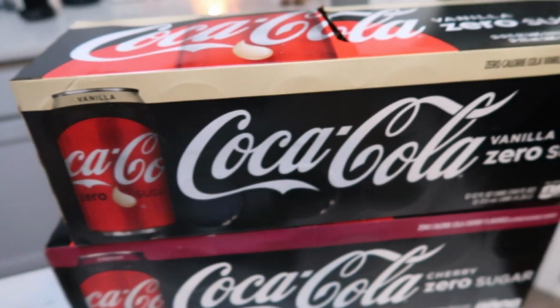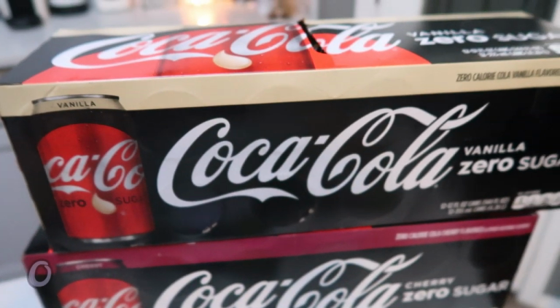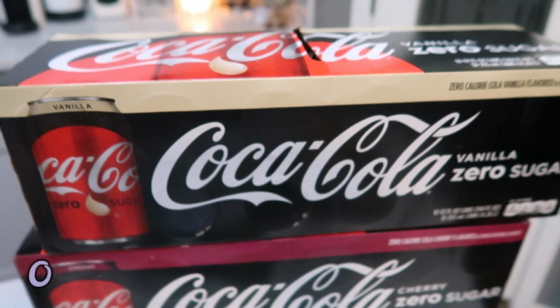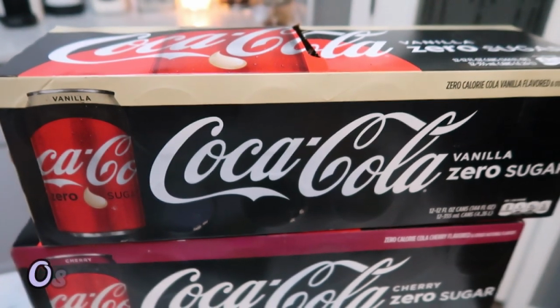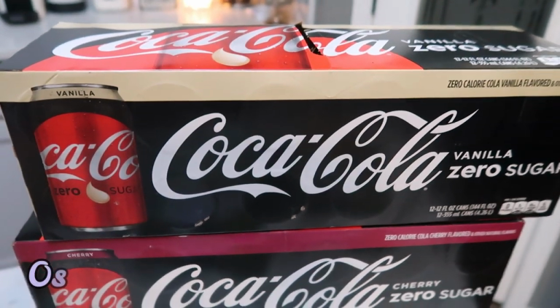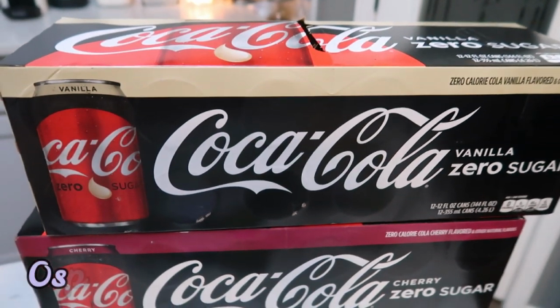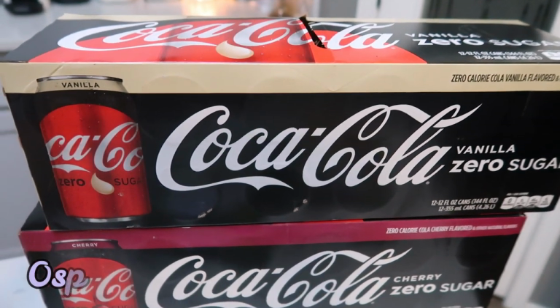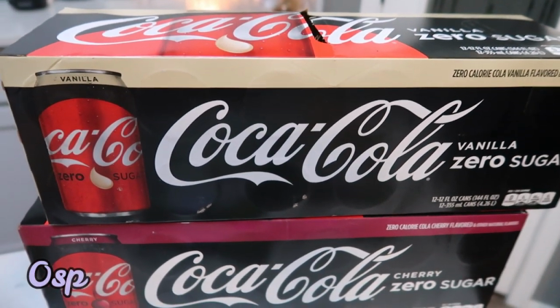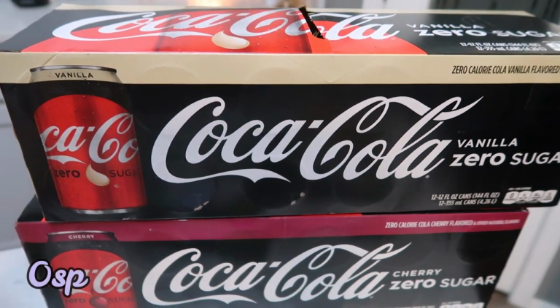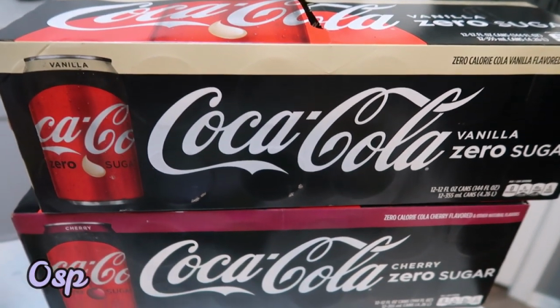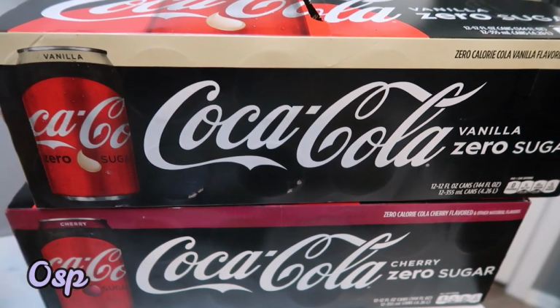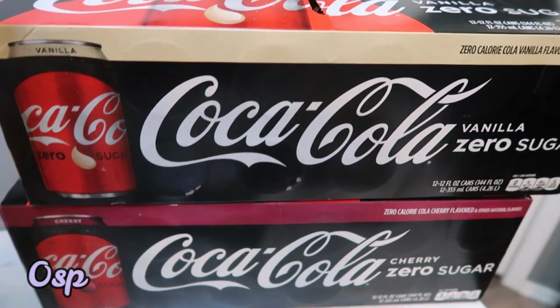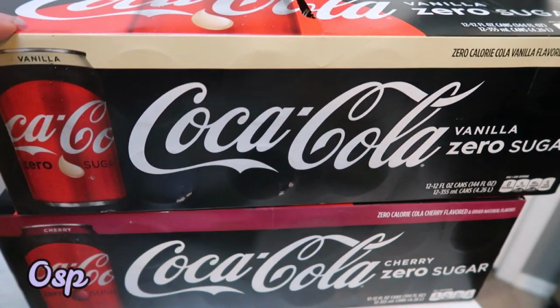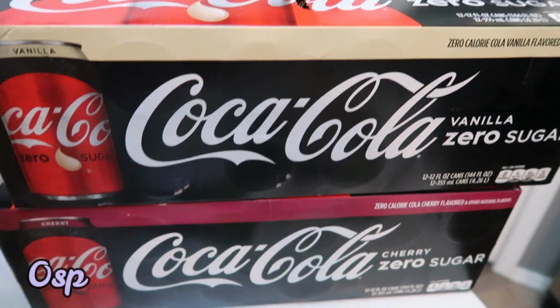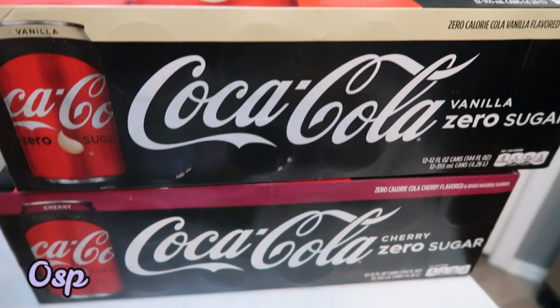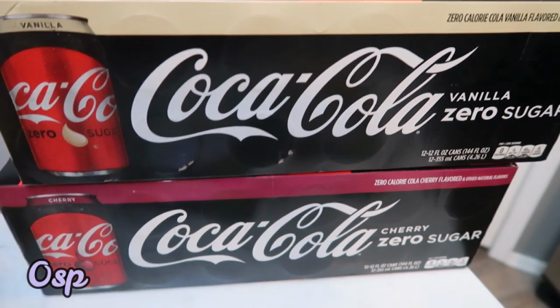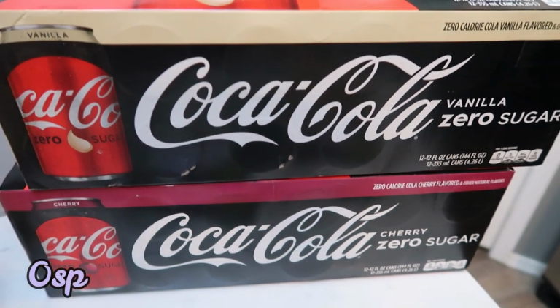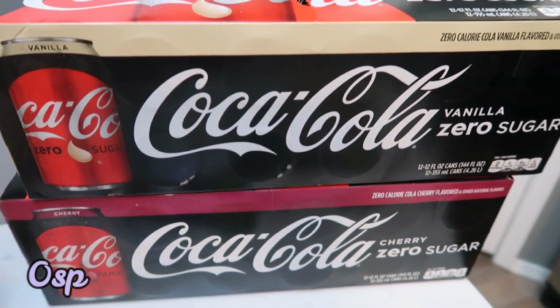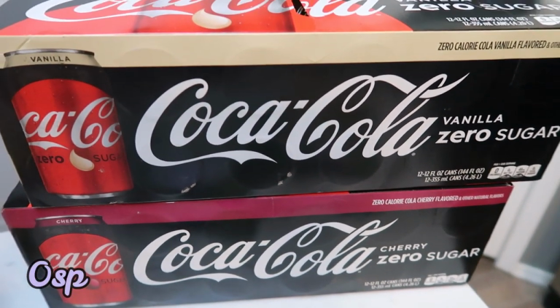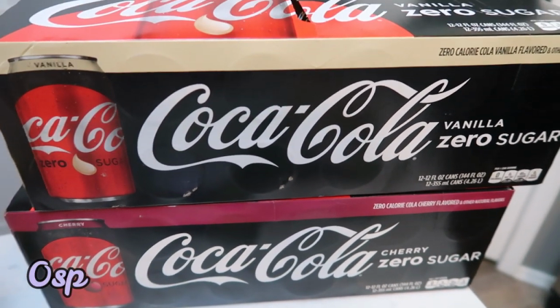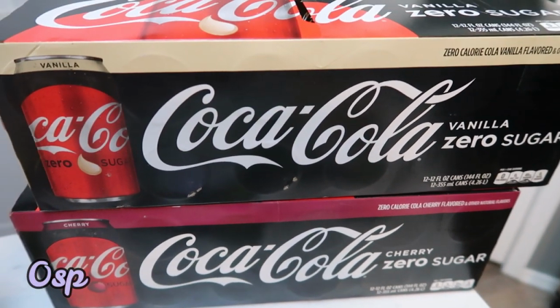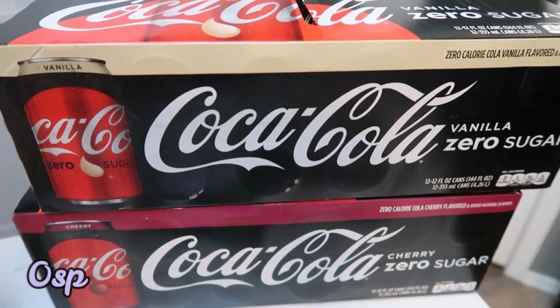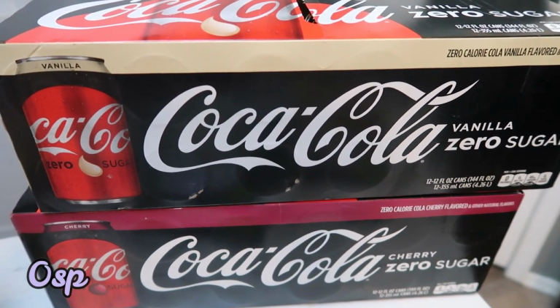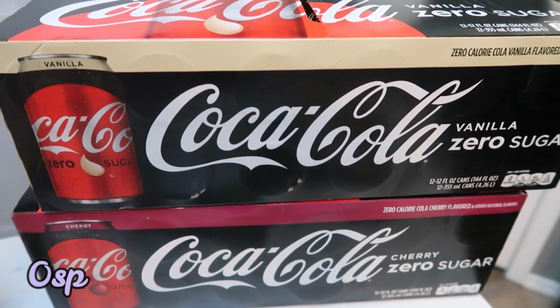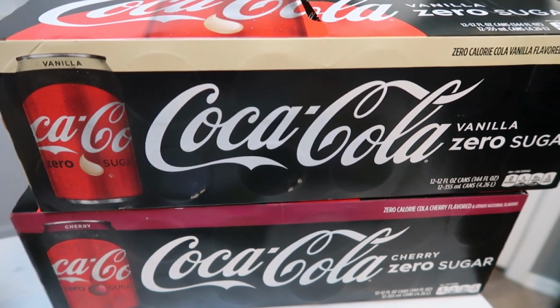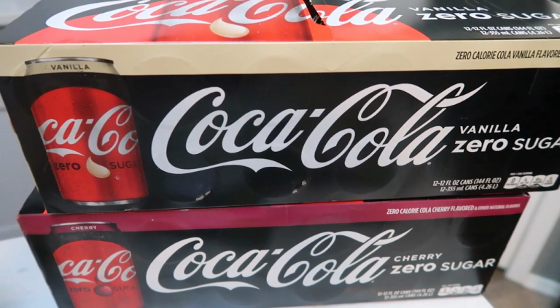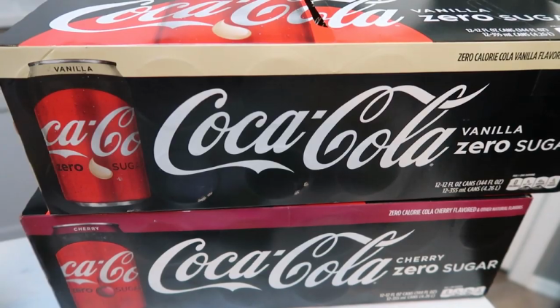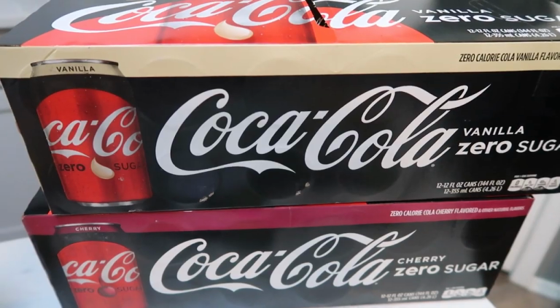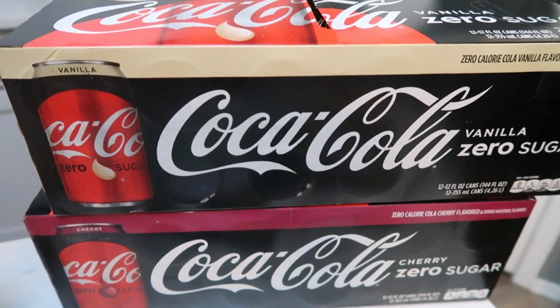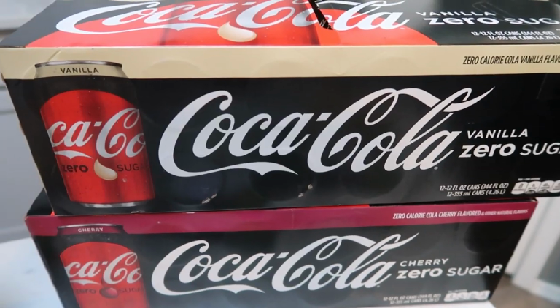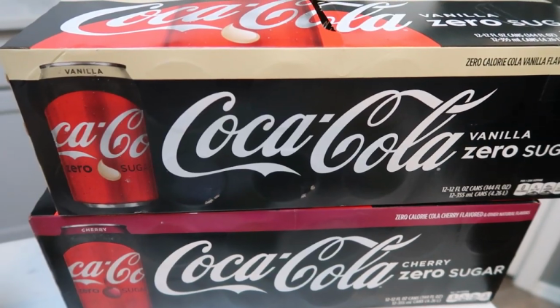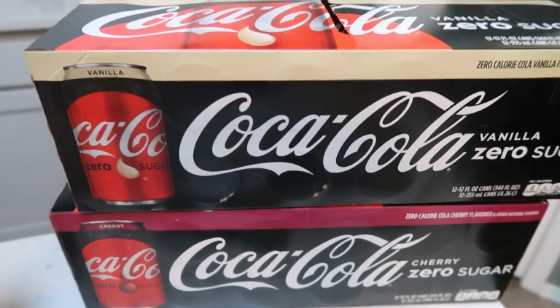Two cases of Coke Zero — one vanilla, one cherry. This is just for me to restock my supply.